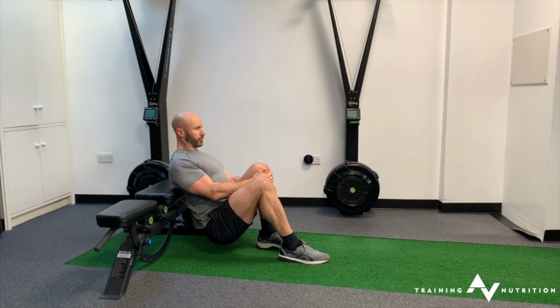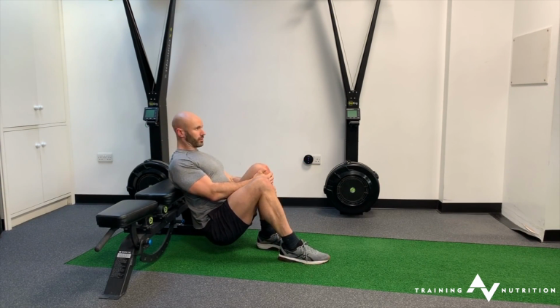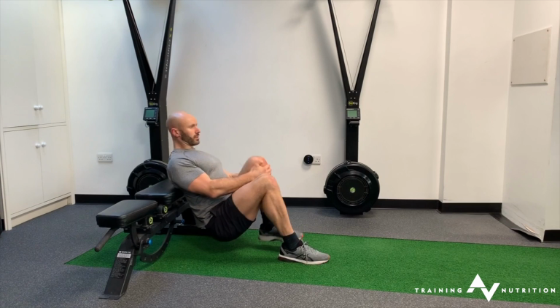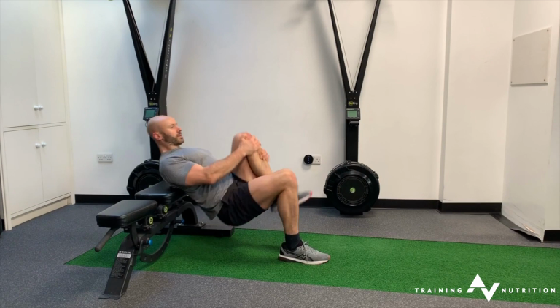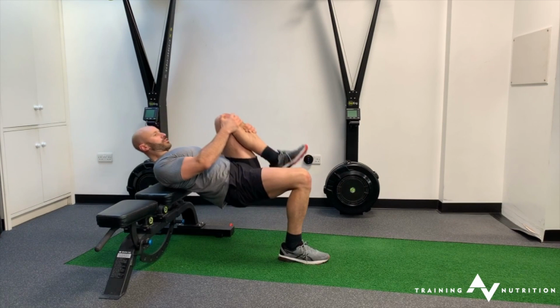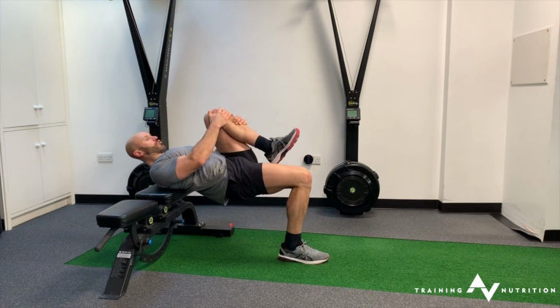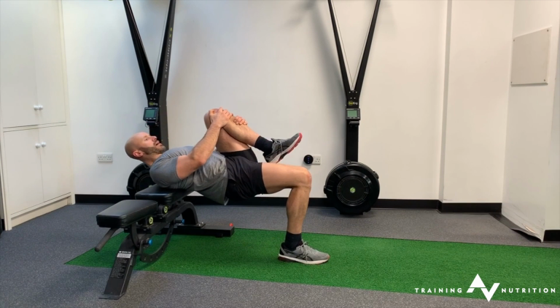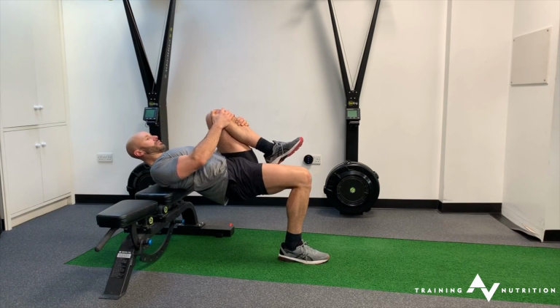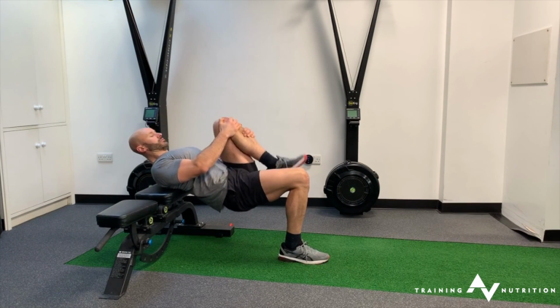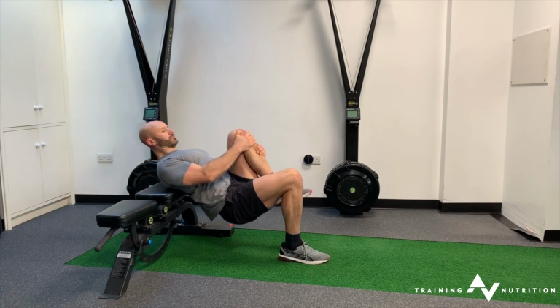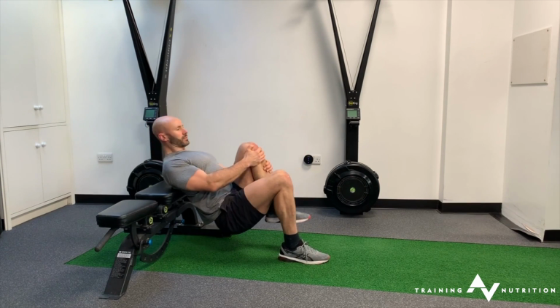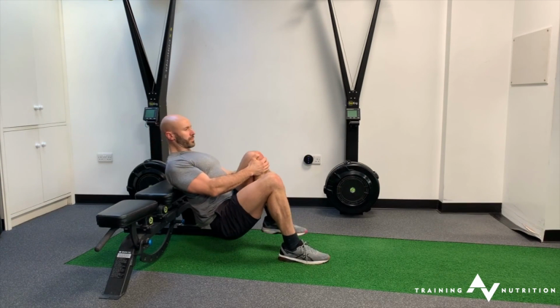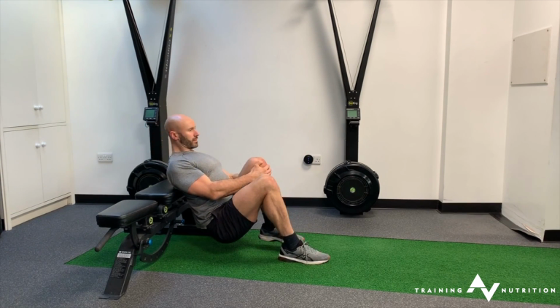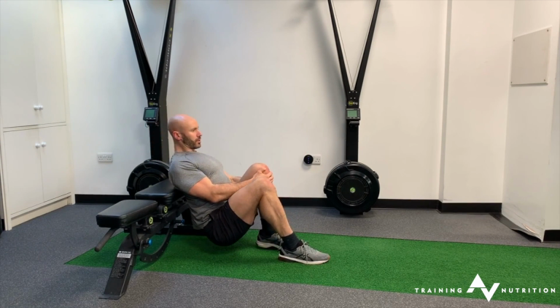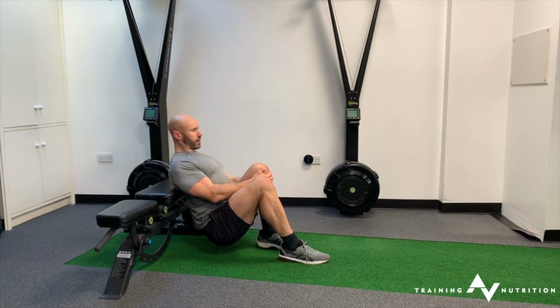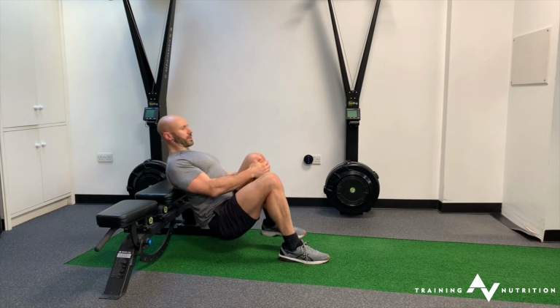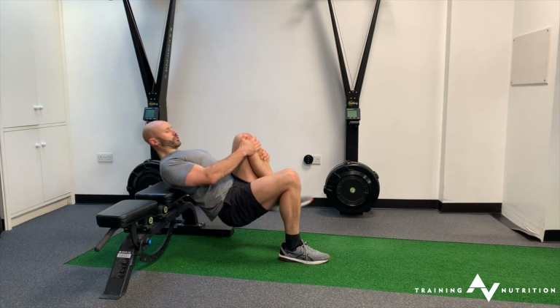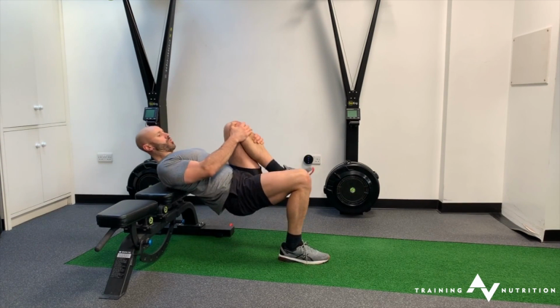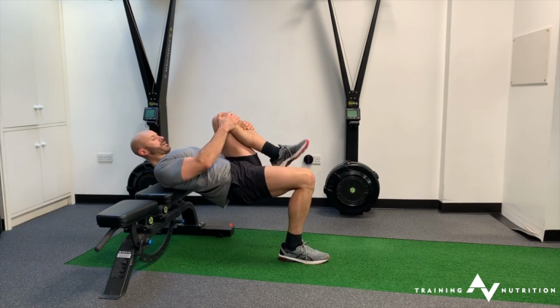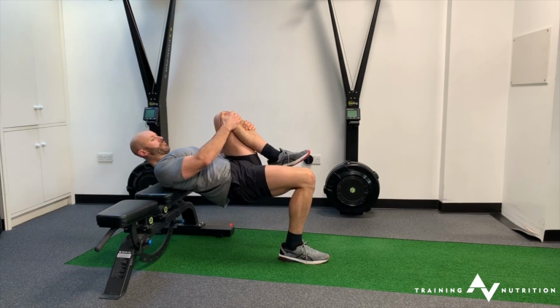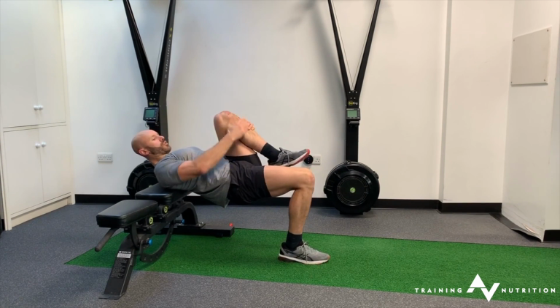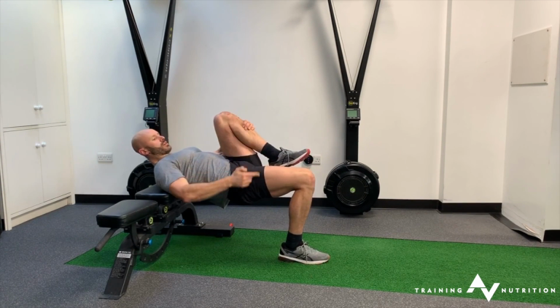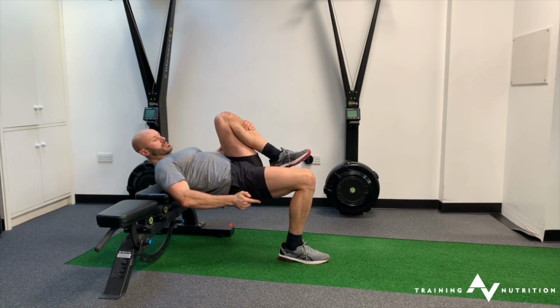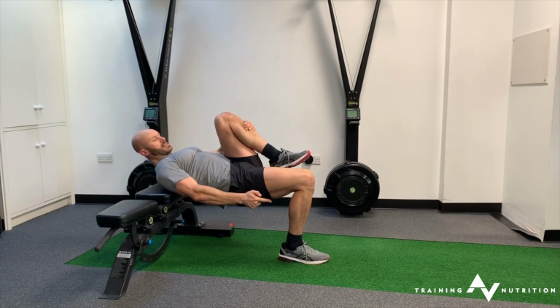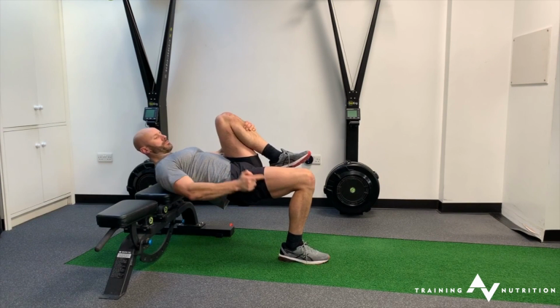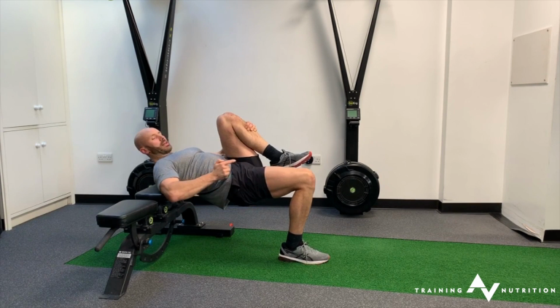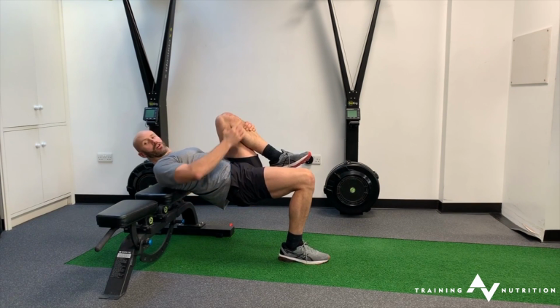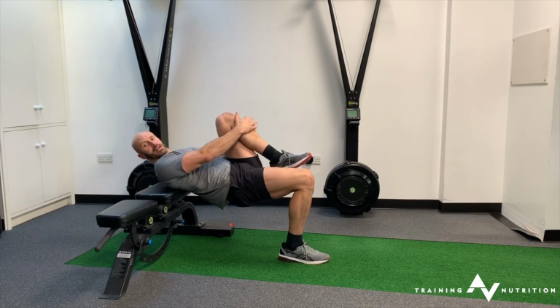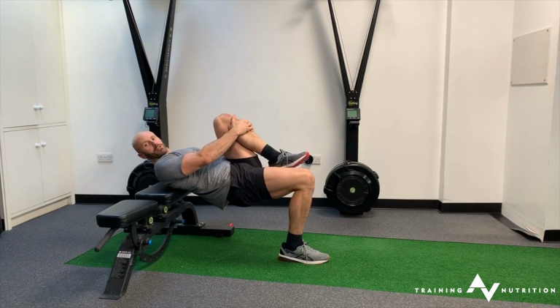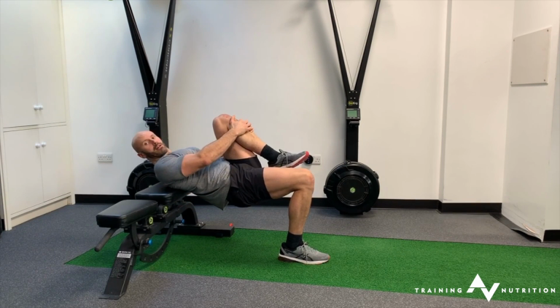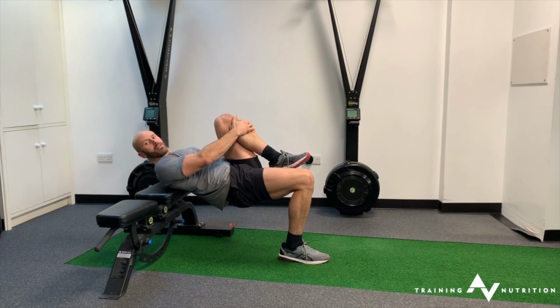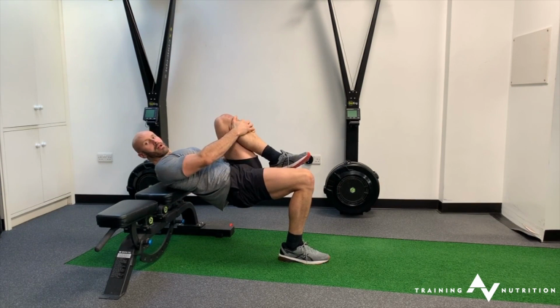From your drive up, try to make sure the working foot stays fully in contact with the ground throughout.